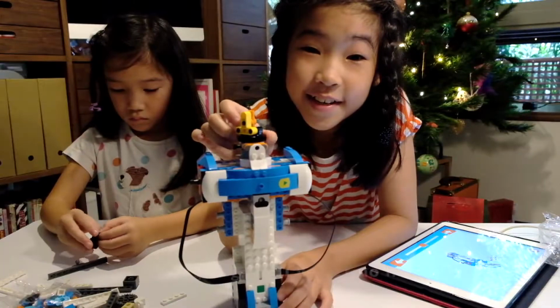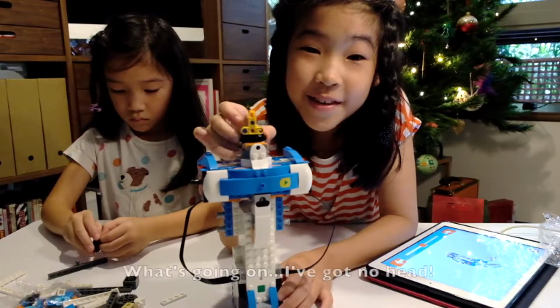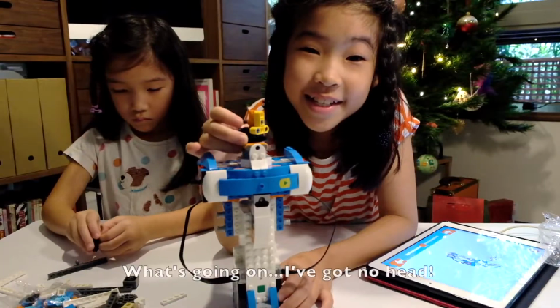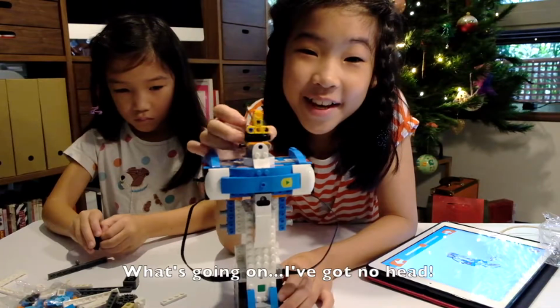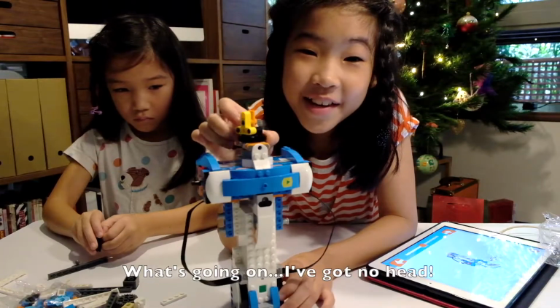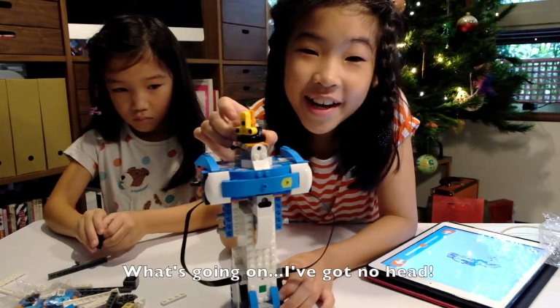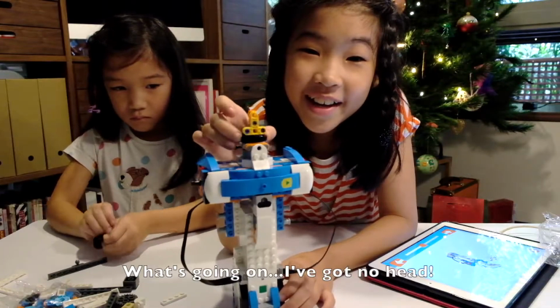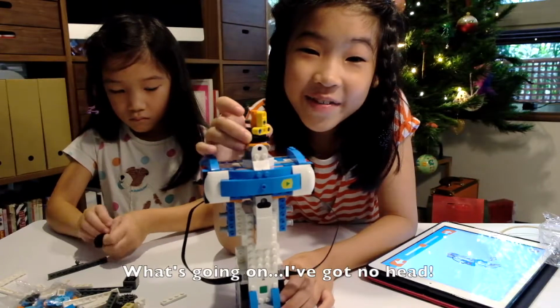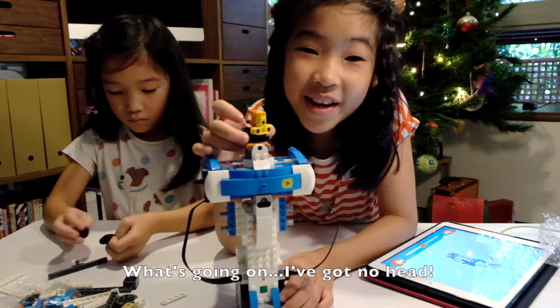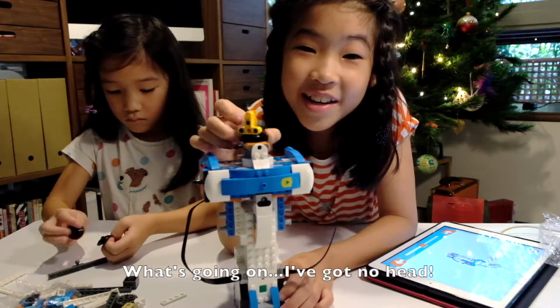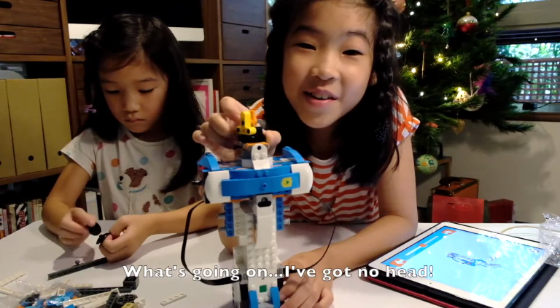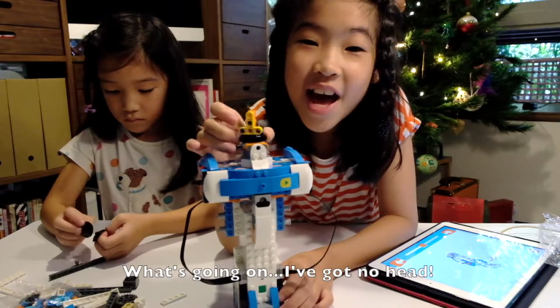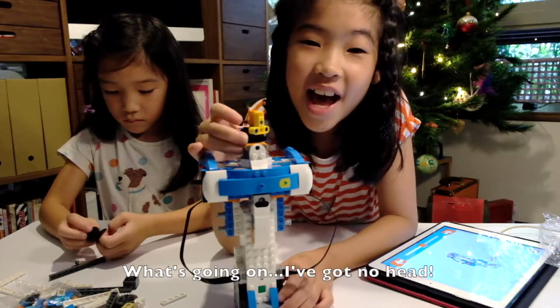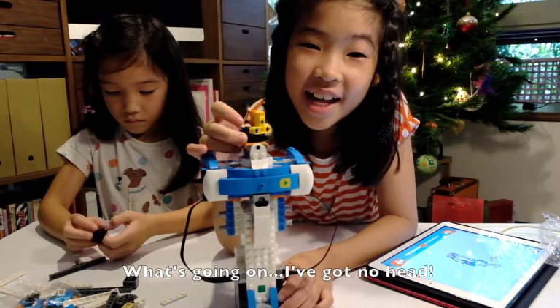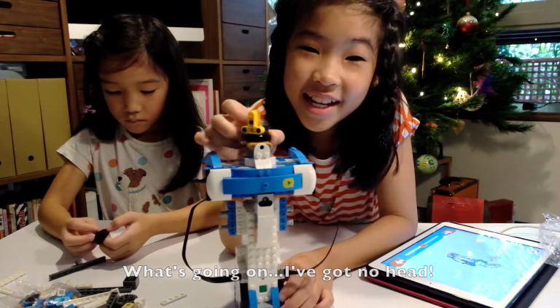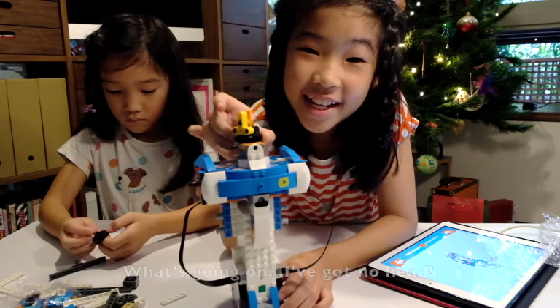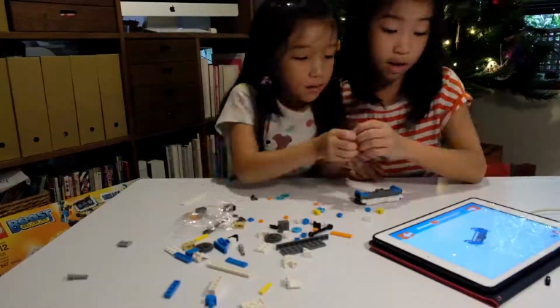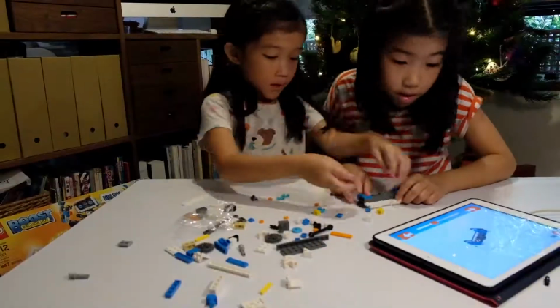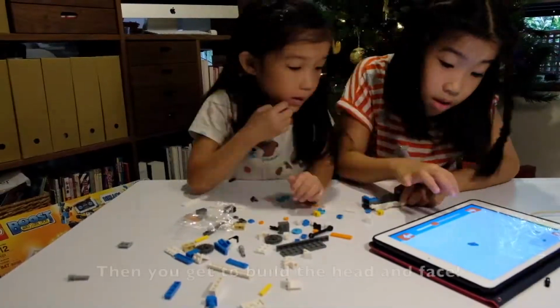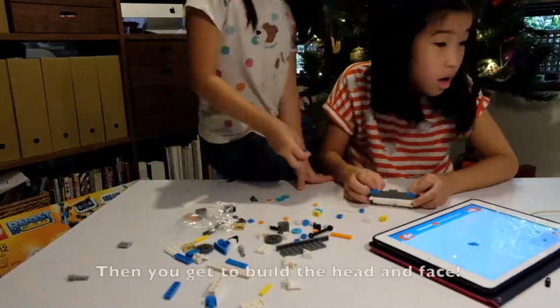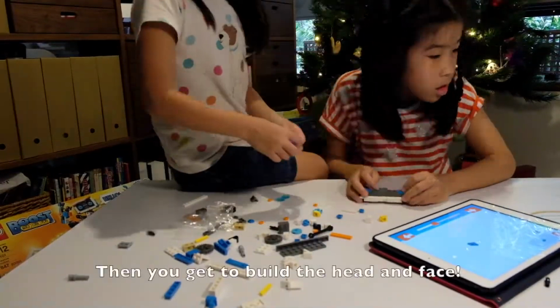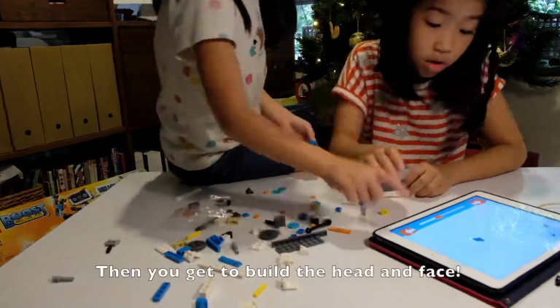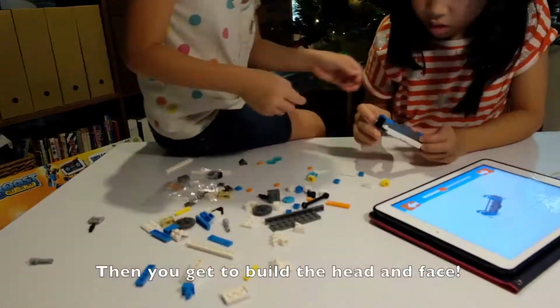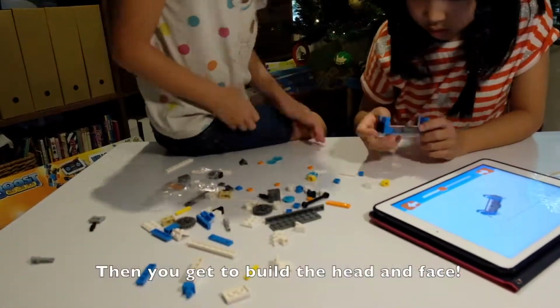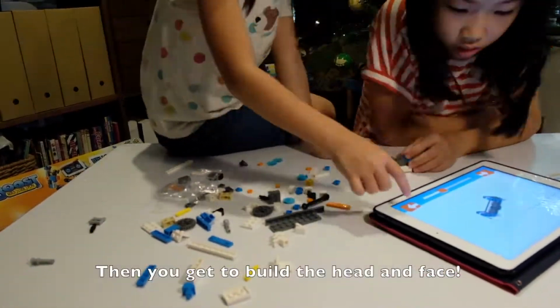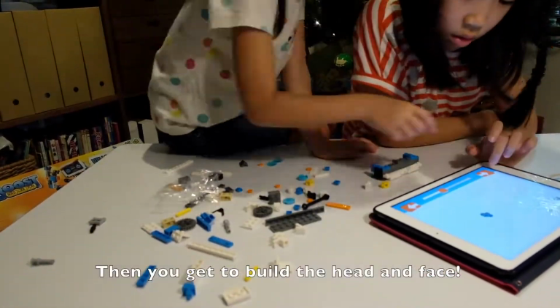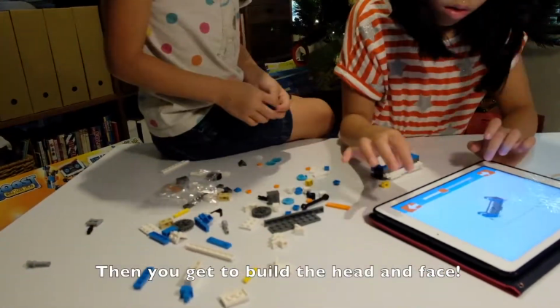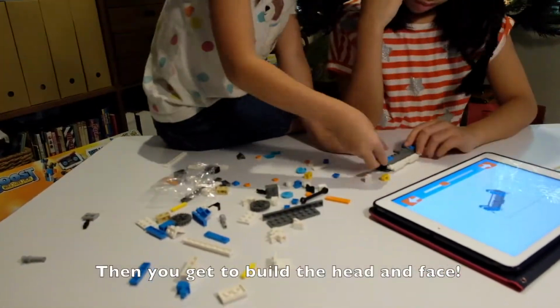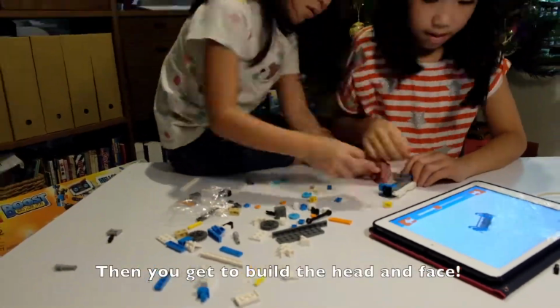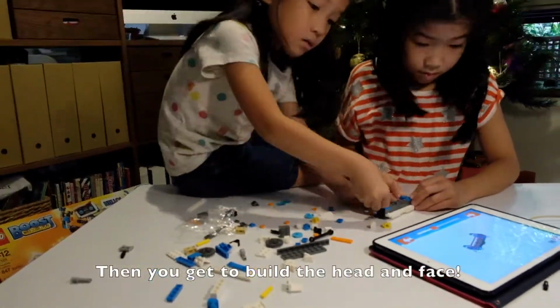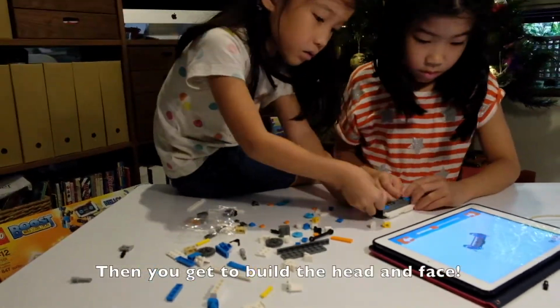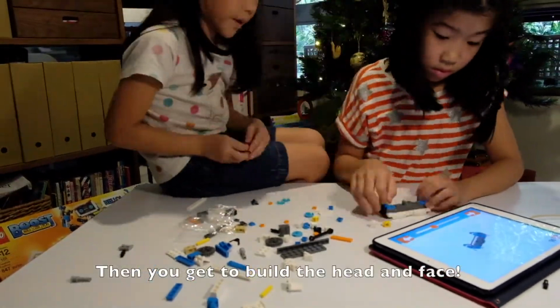What's going on? I've got no head! Then you get to build the head and face.